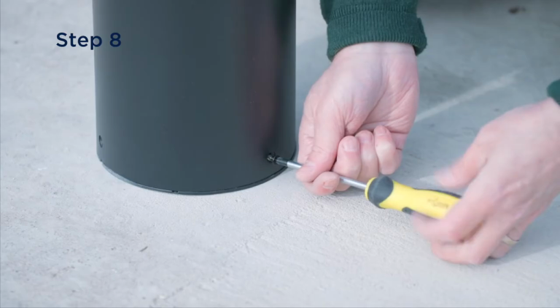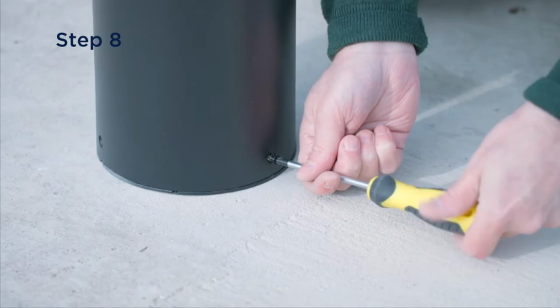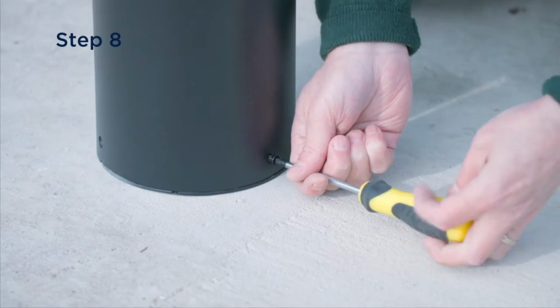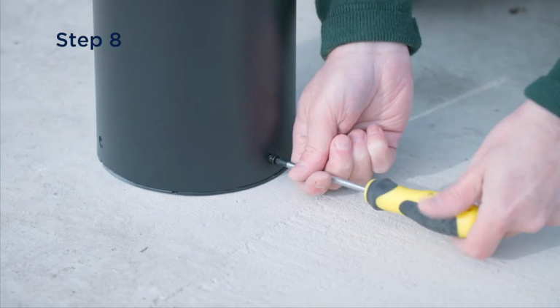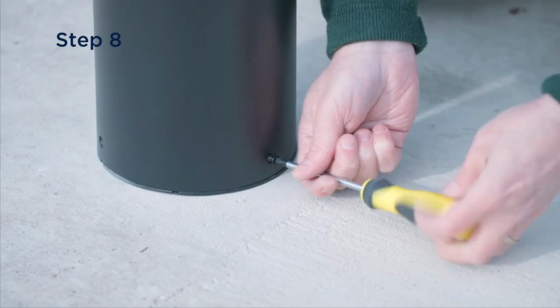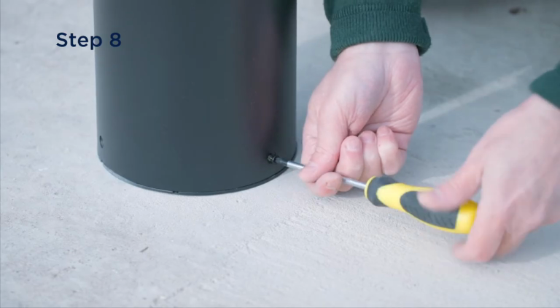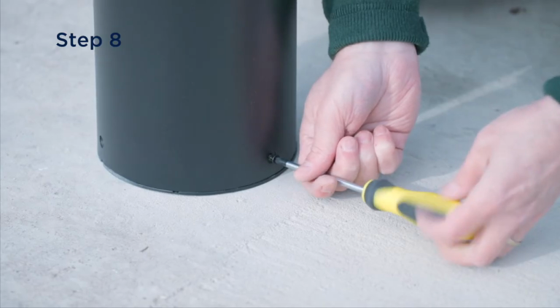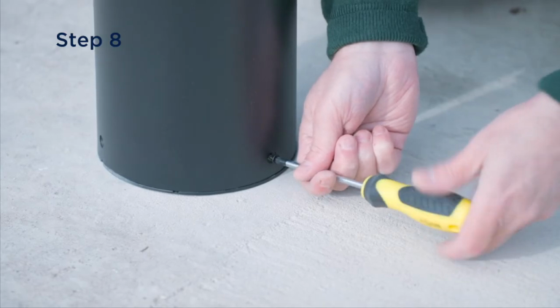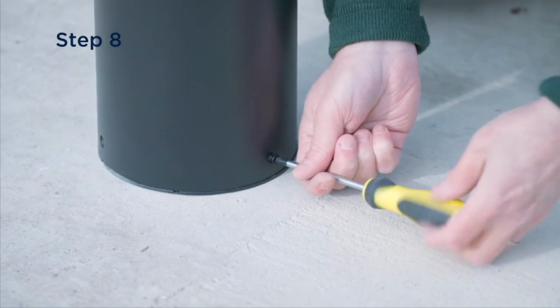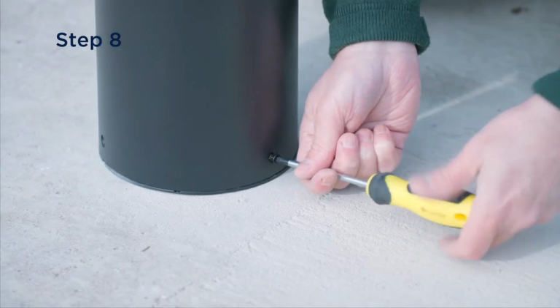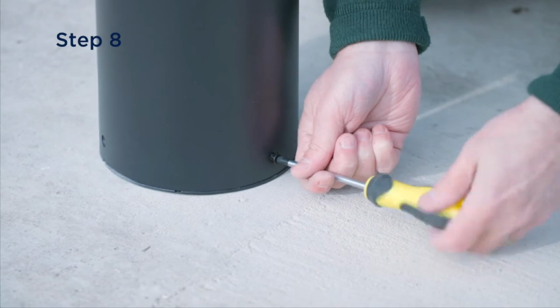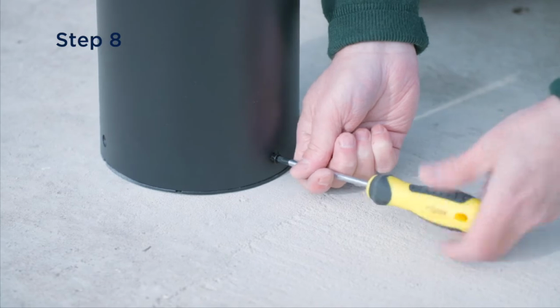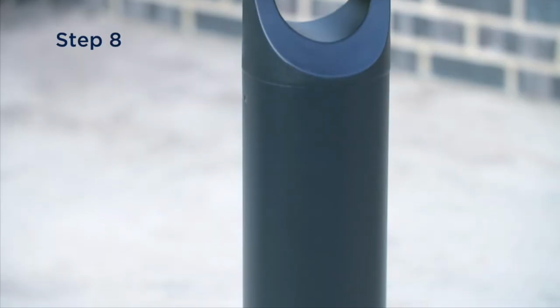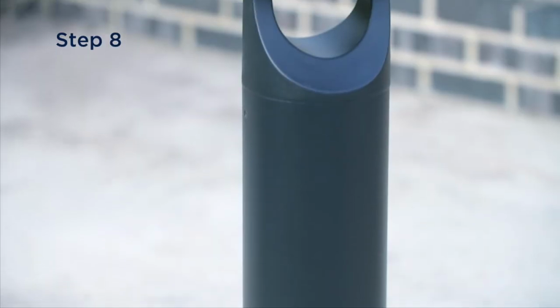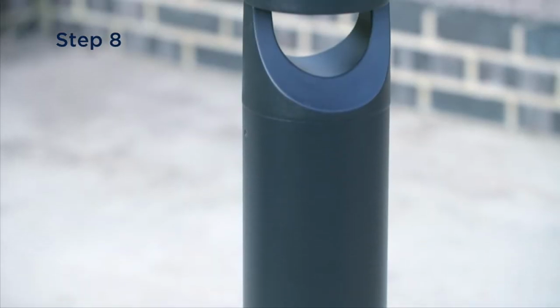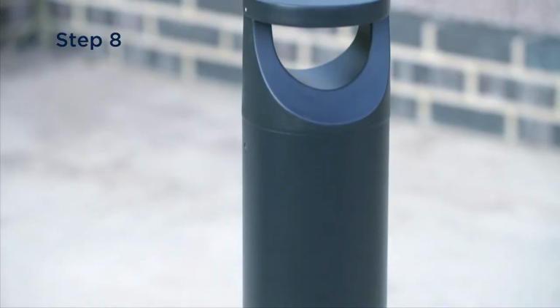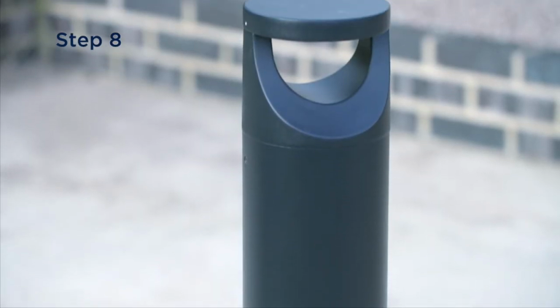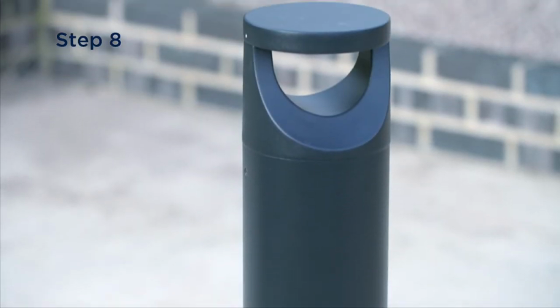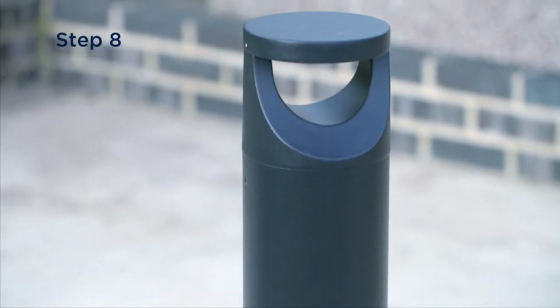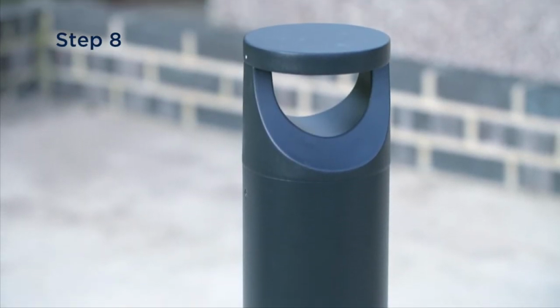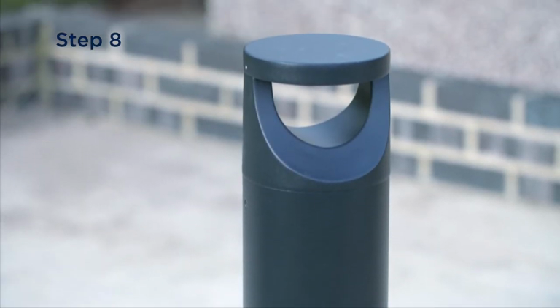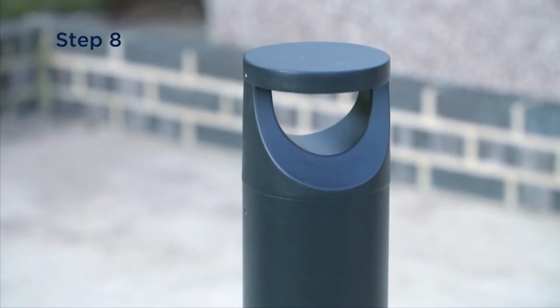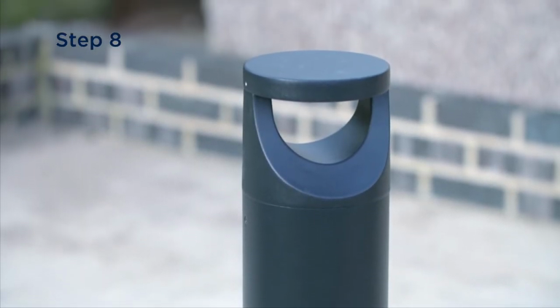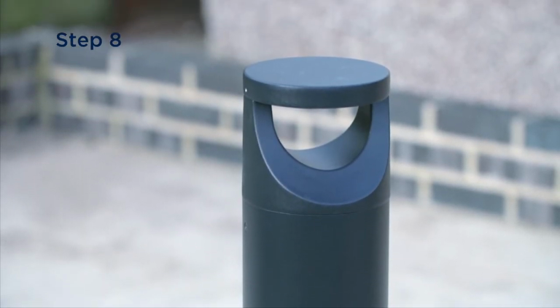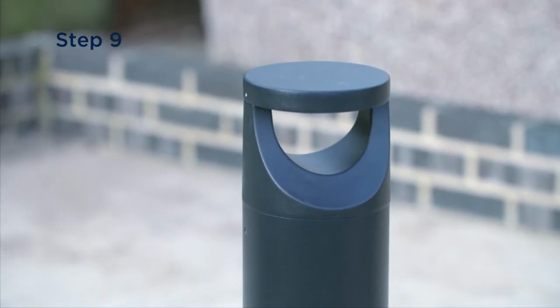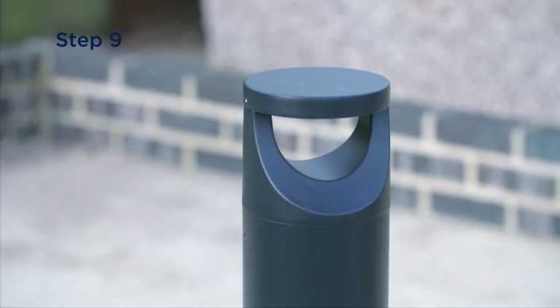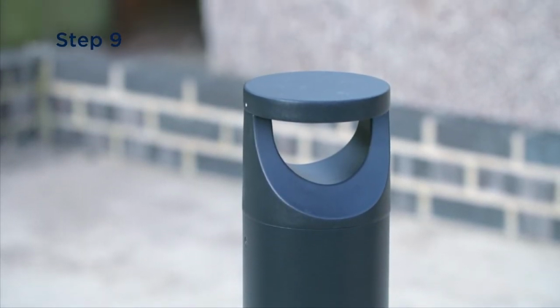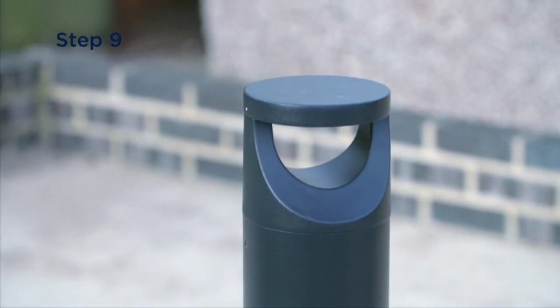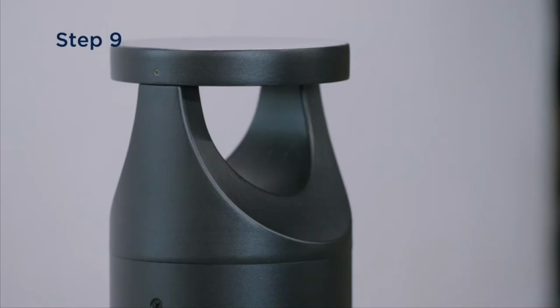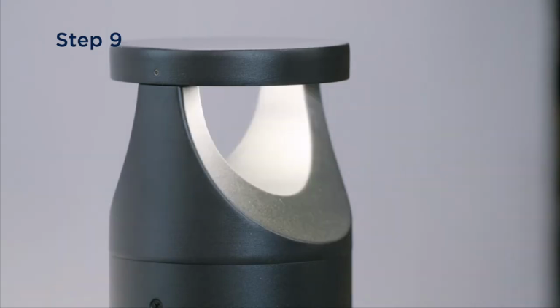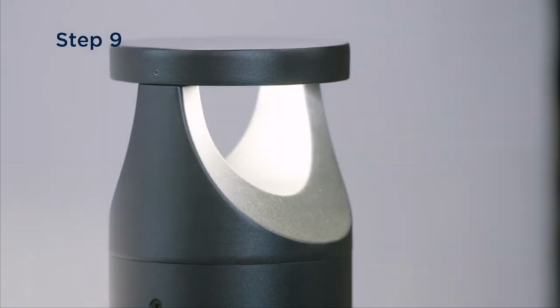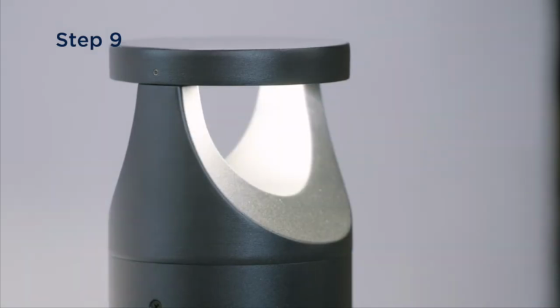Secure the body to the base with the three Phillips screws and test for correct operation.